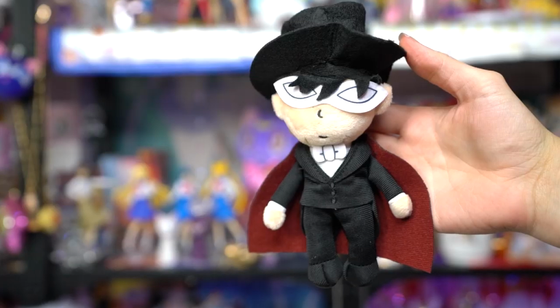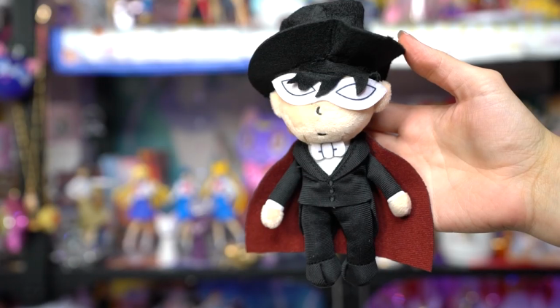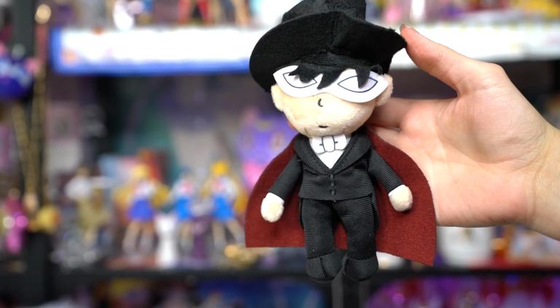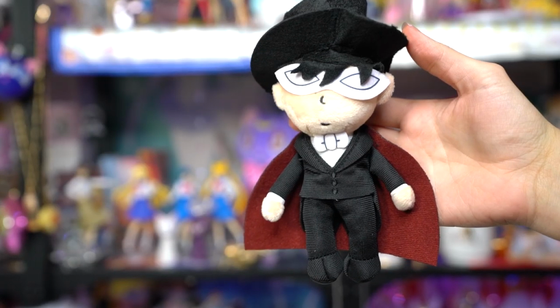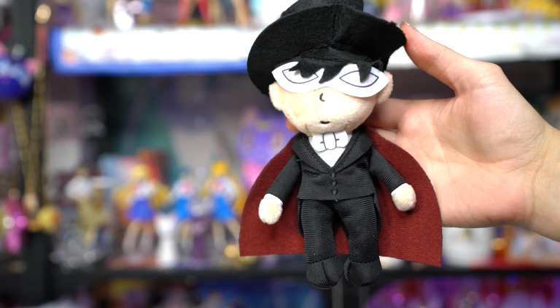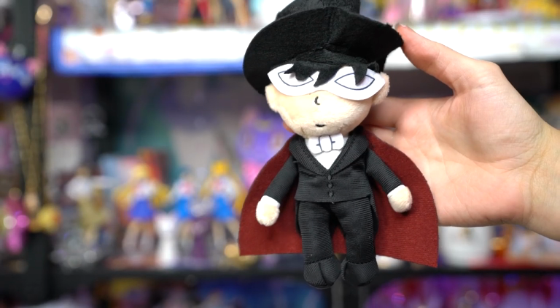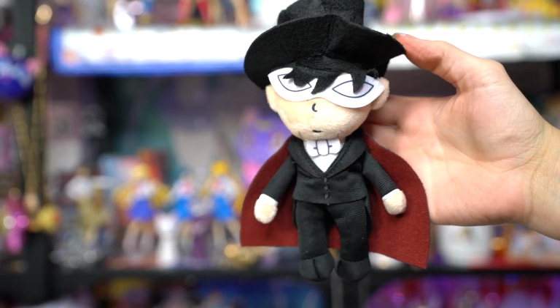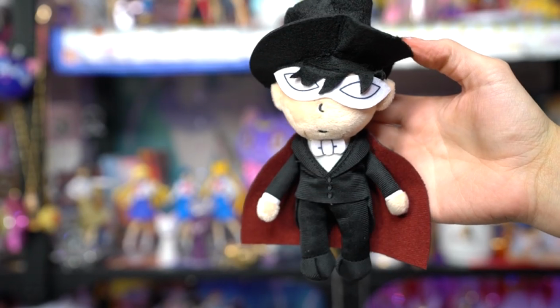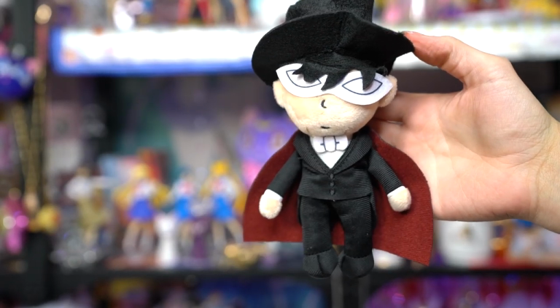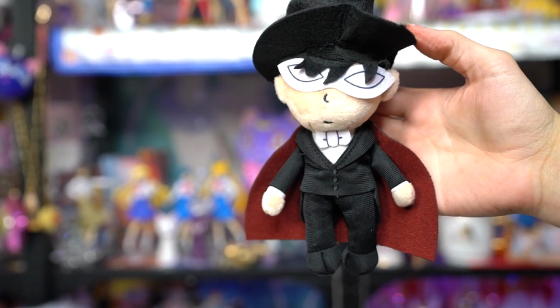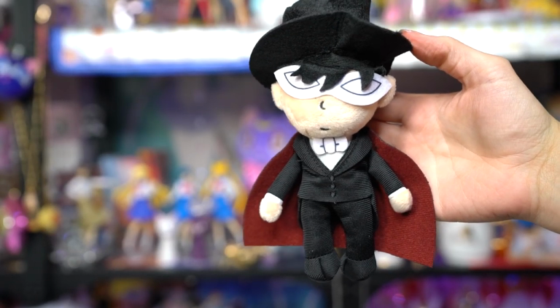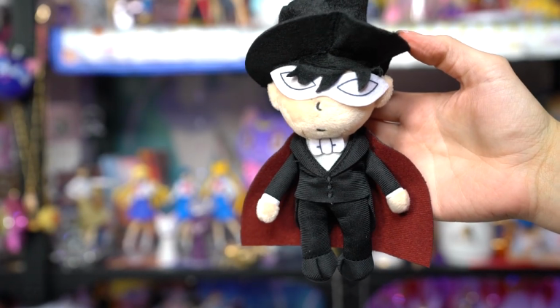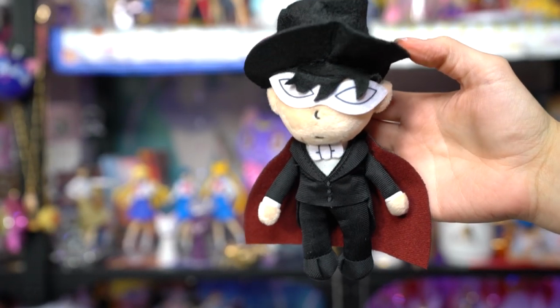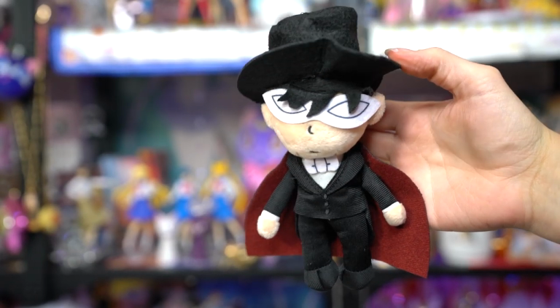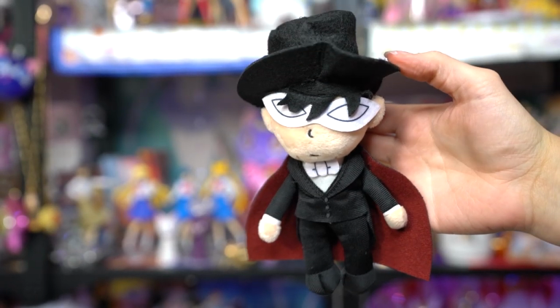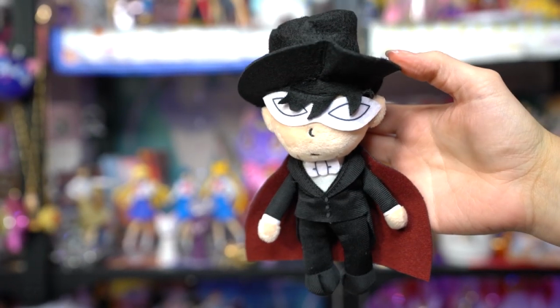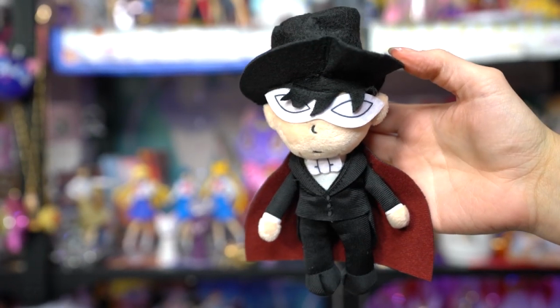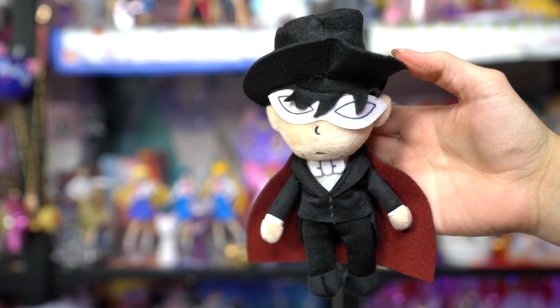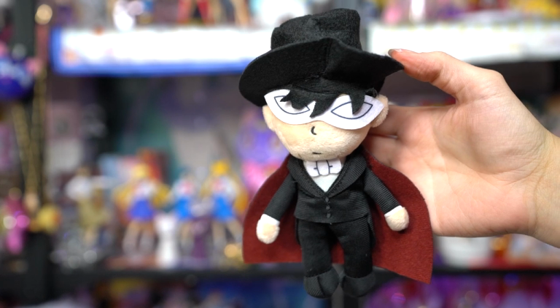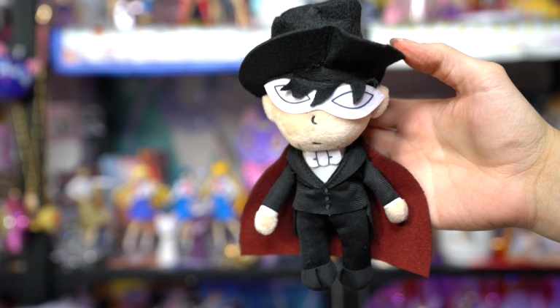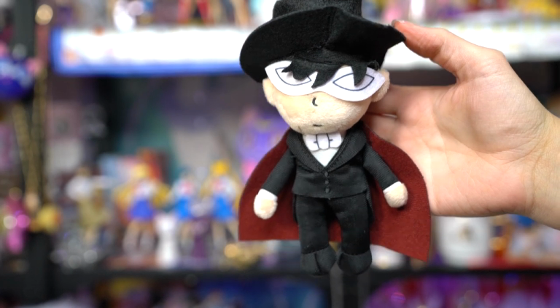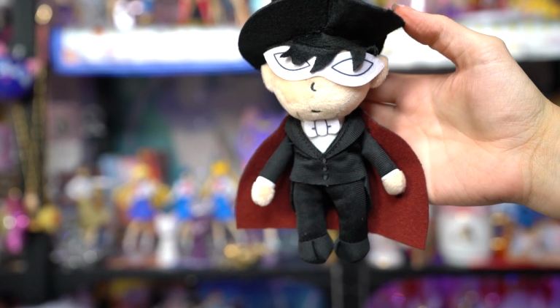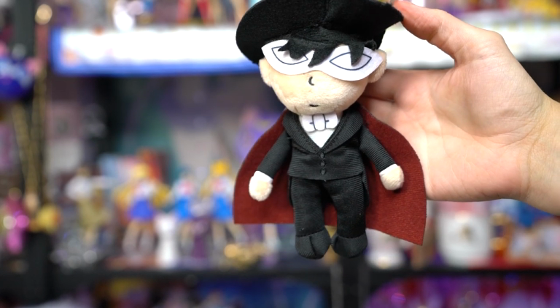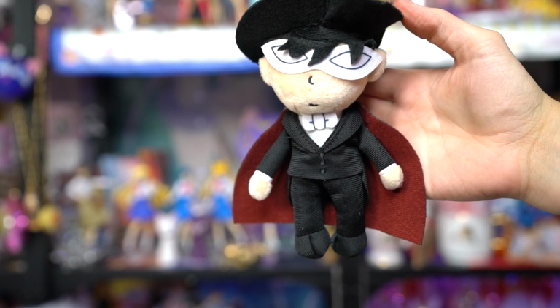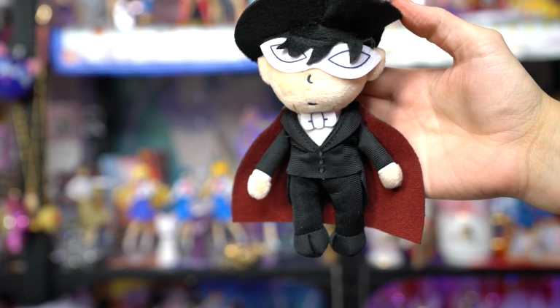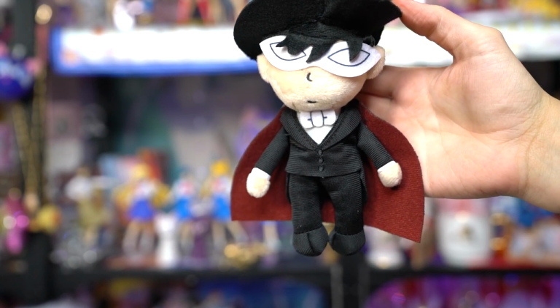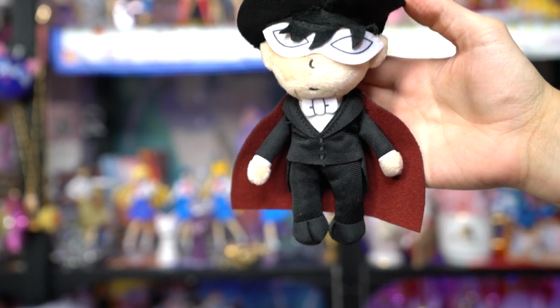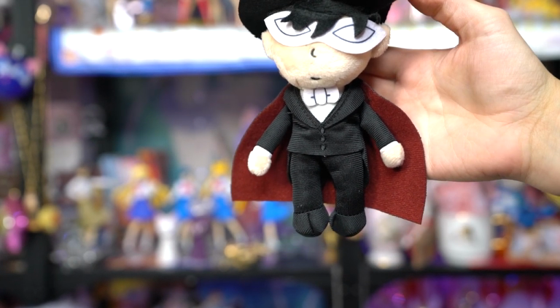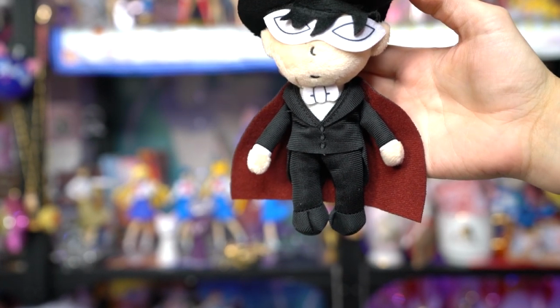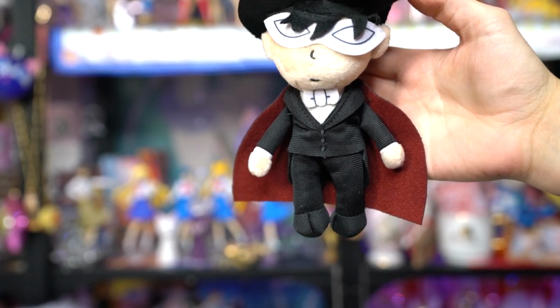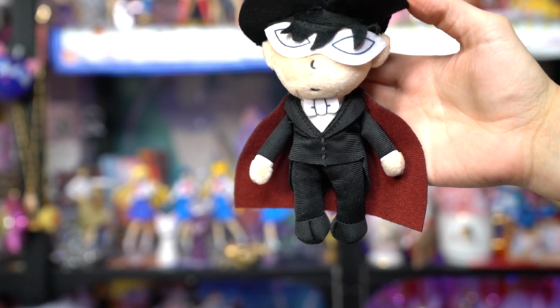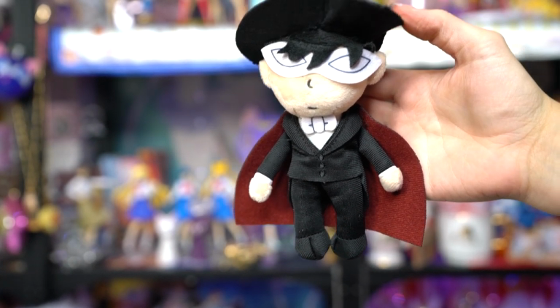I got this cute little plushie of Tuxedo Mask to go with my Sailor Moon plushie. I thought he was super cute.